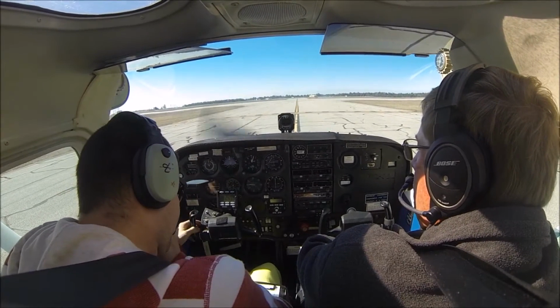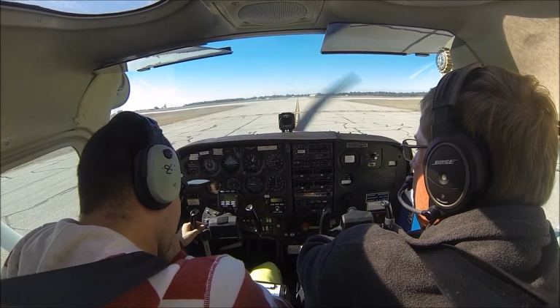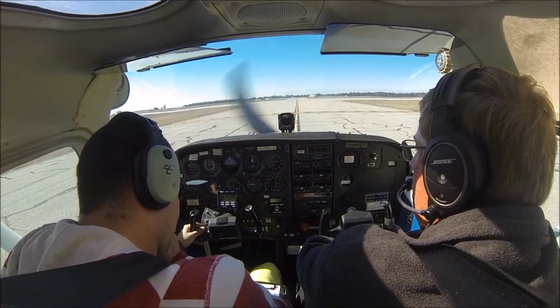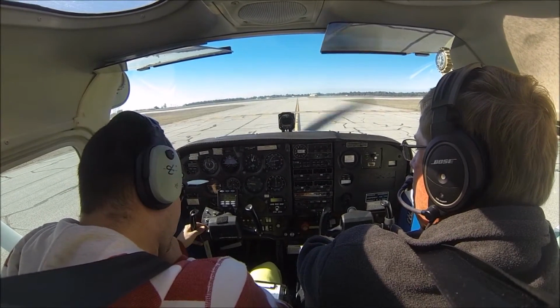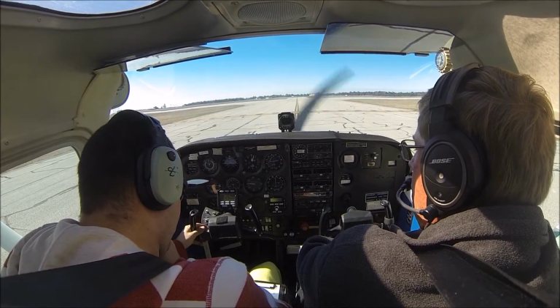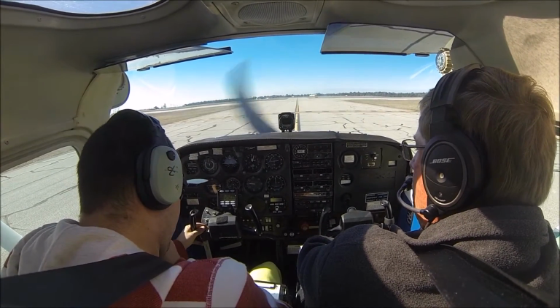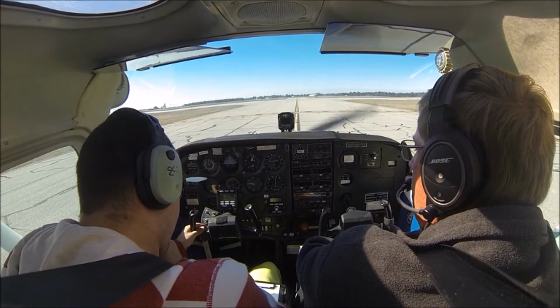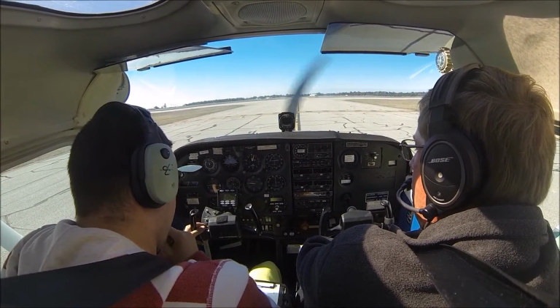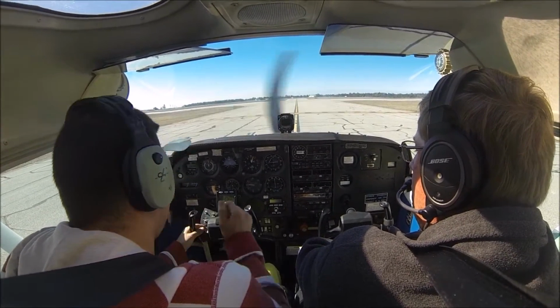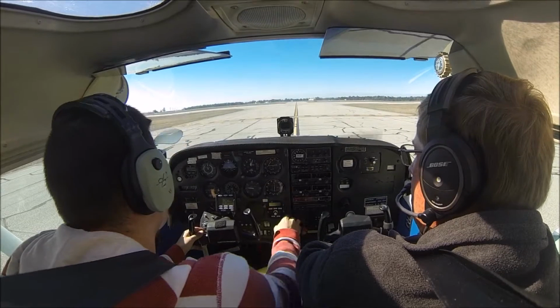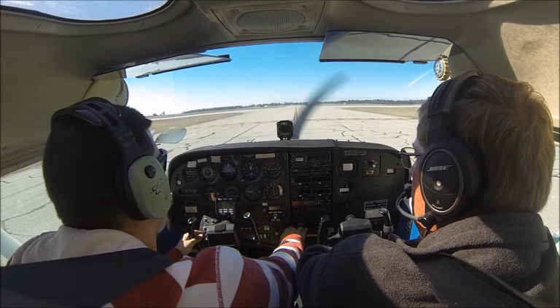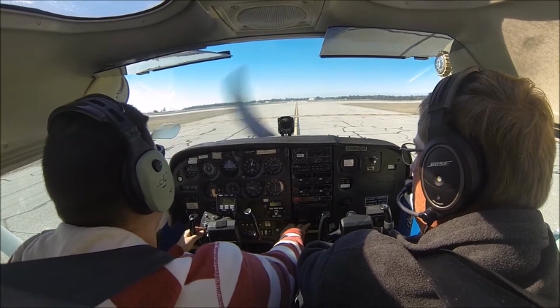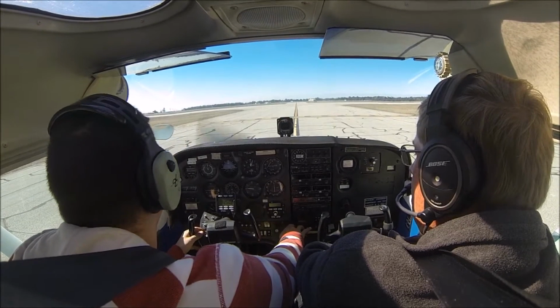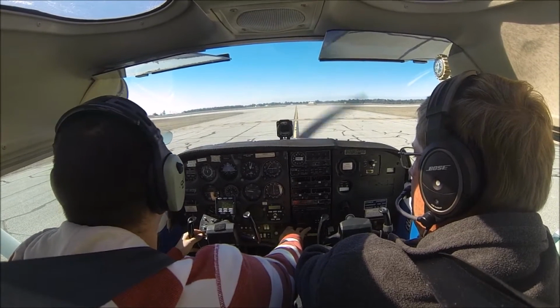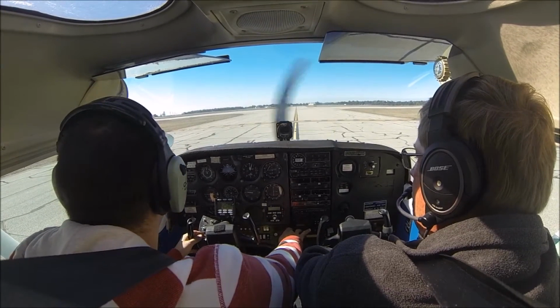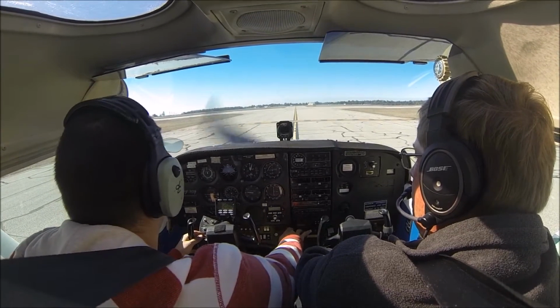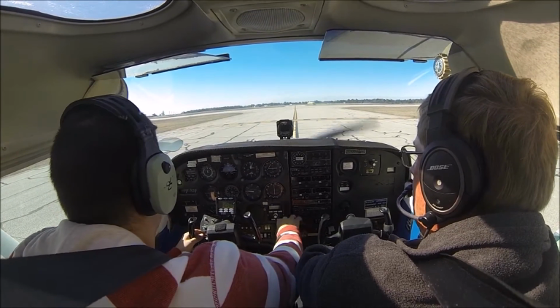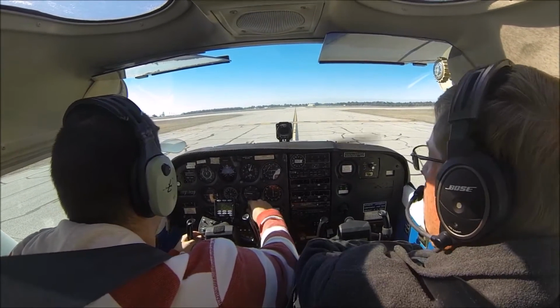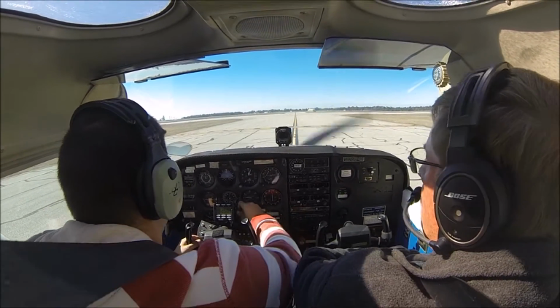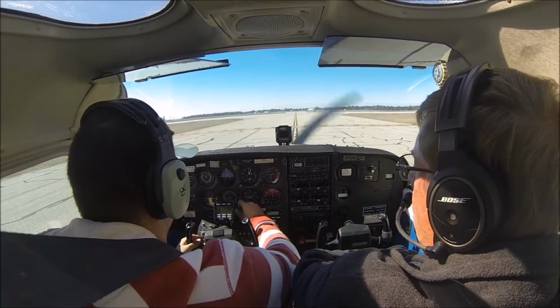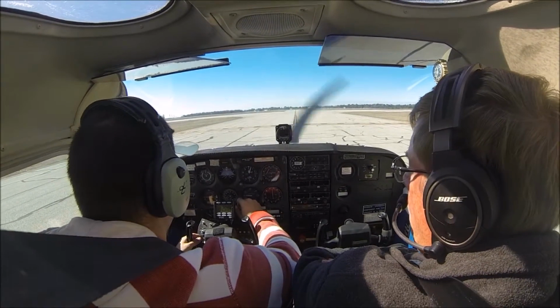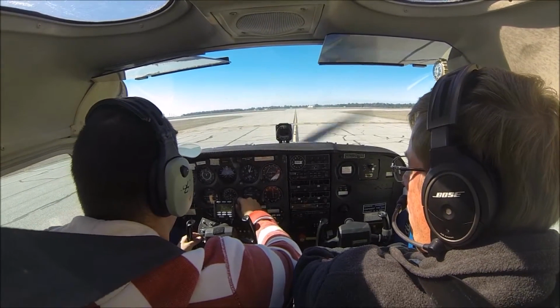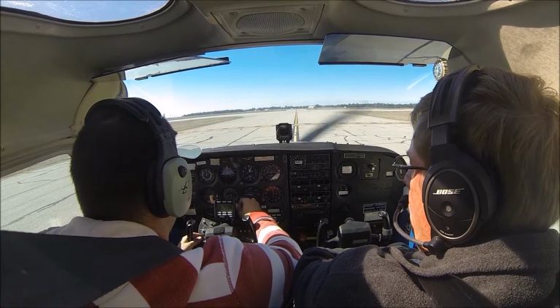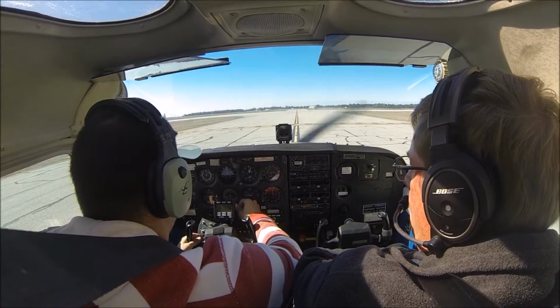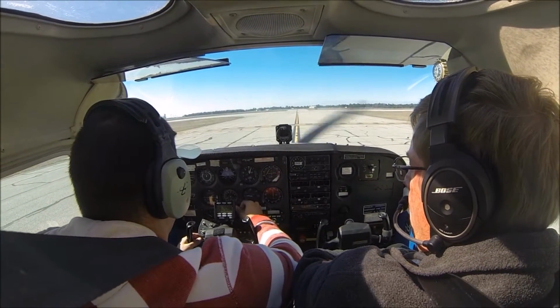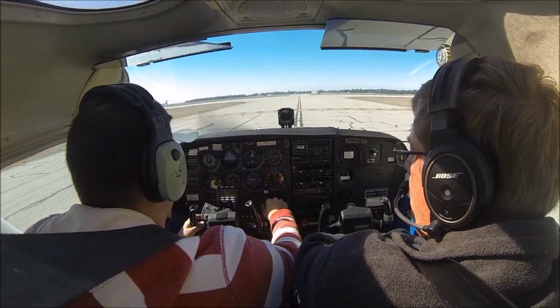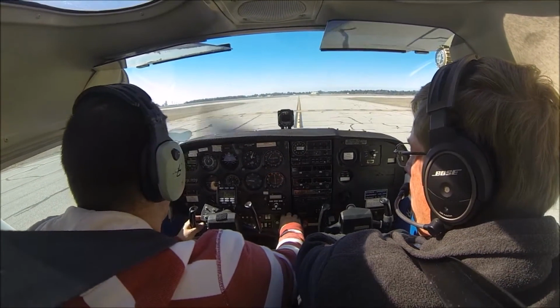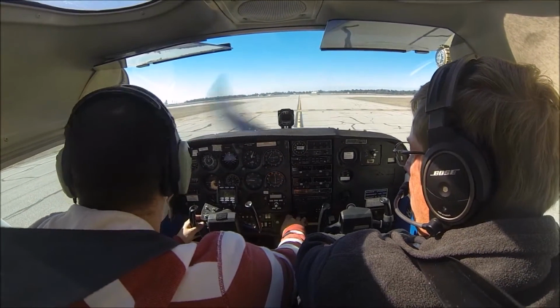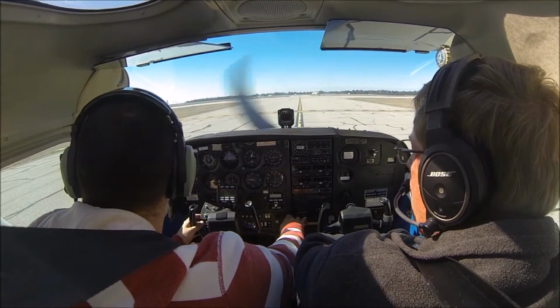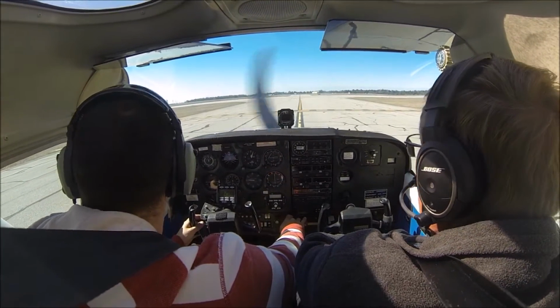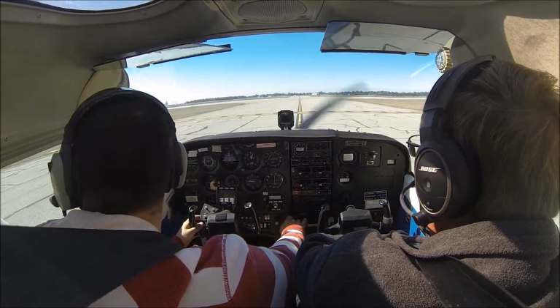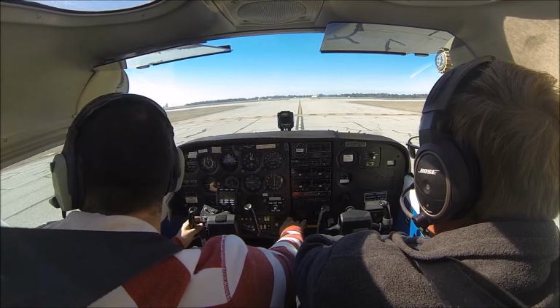Air Club 13, Eglon Tower, runway 1 at Juliet, wind 040 at 12, cleared for takeoff. Air Club 13, cleared for takeoff, runway 1 at Juliet.